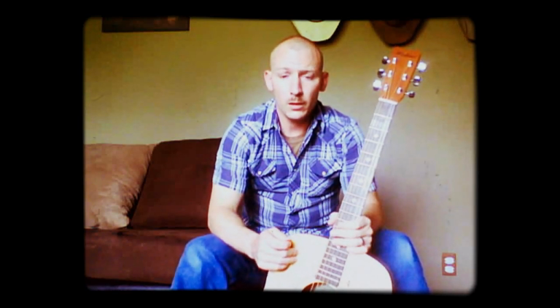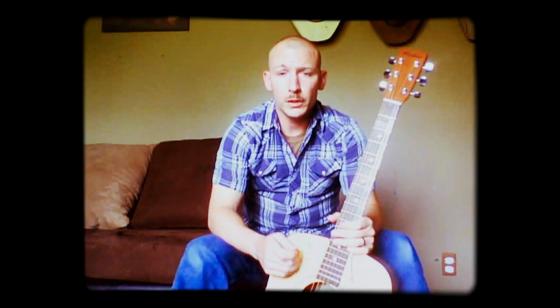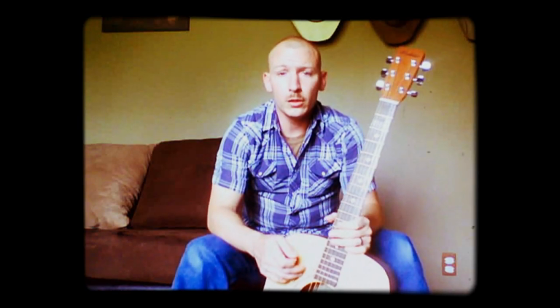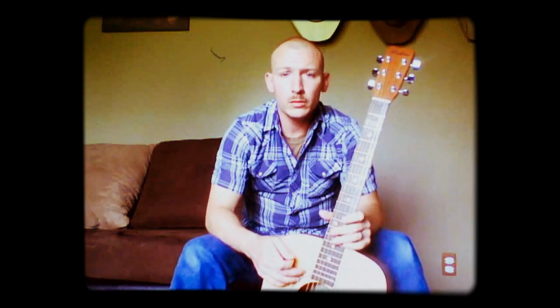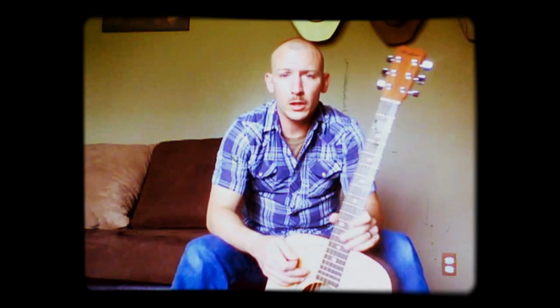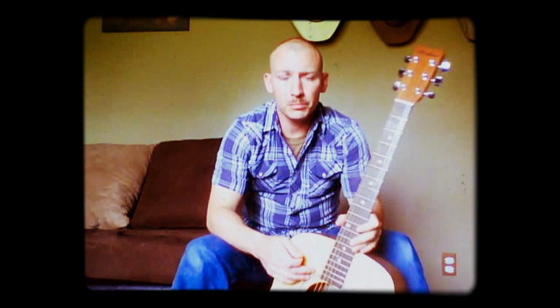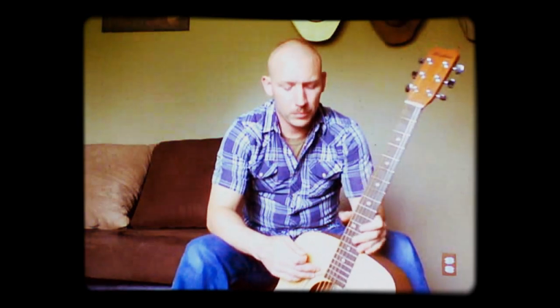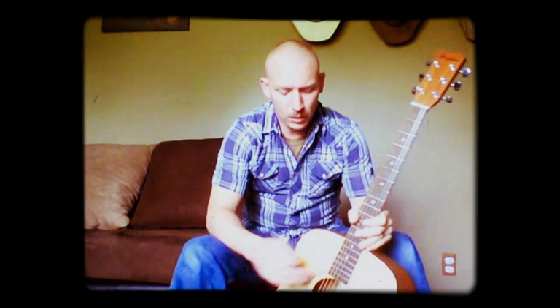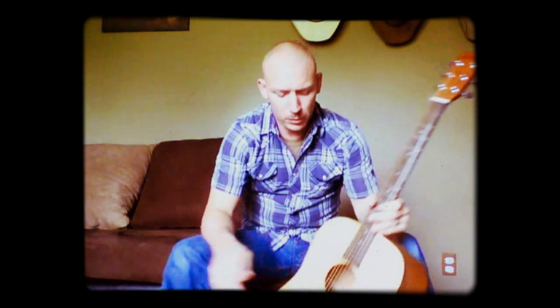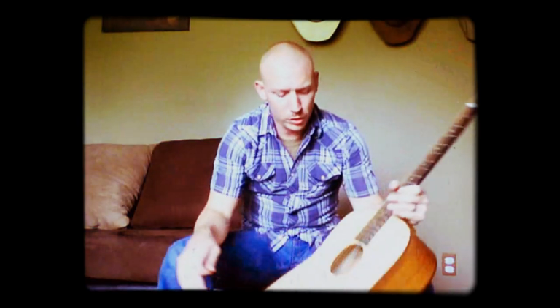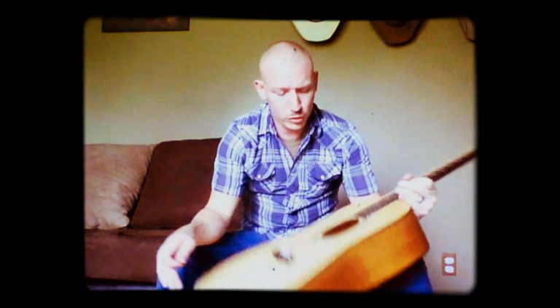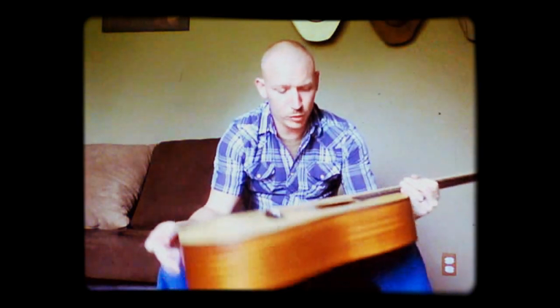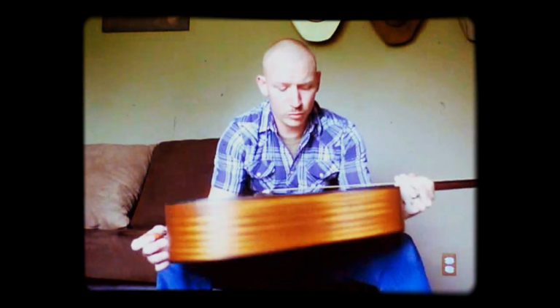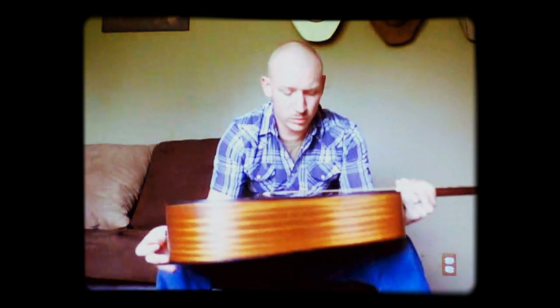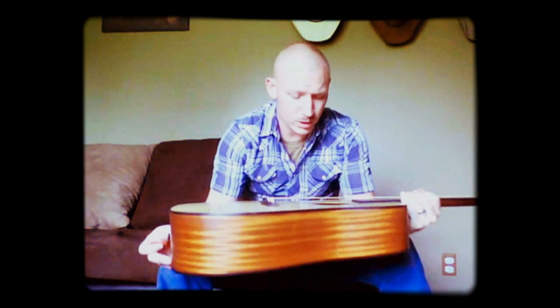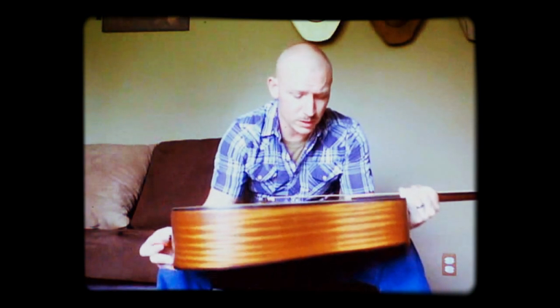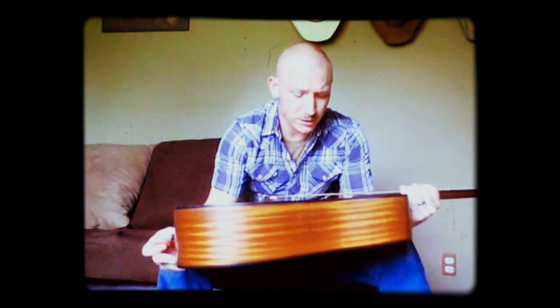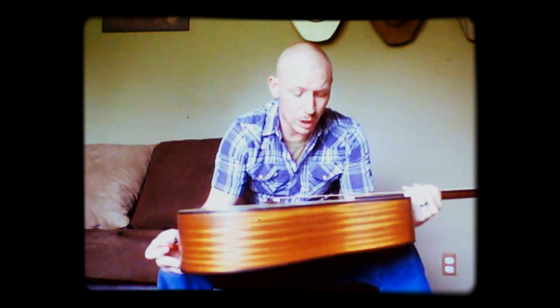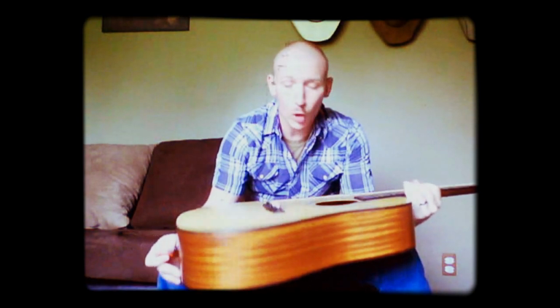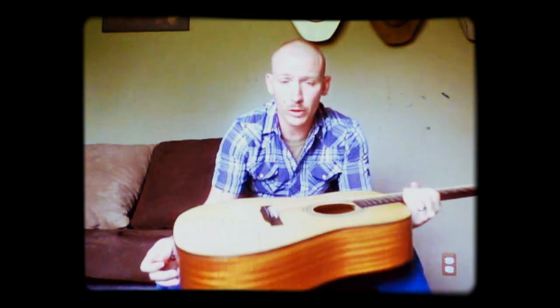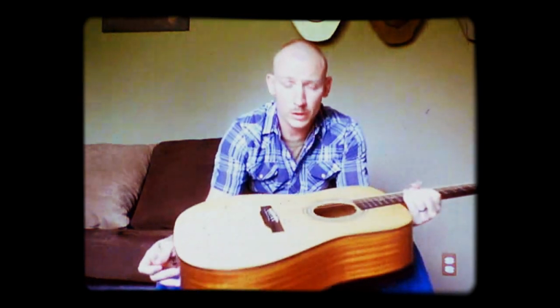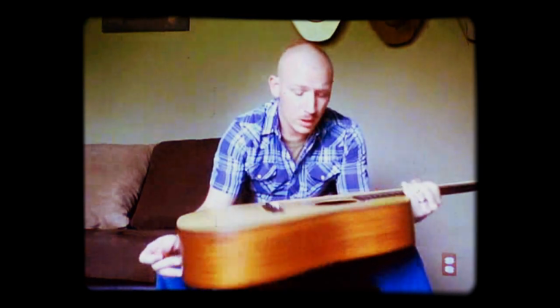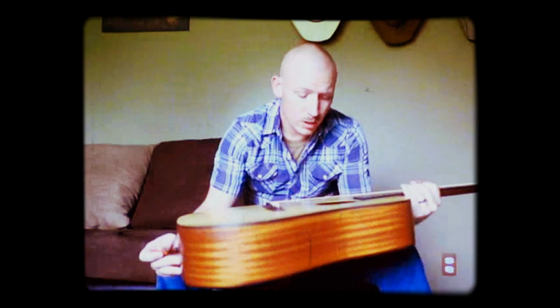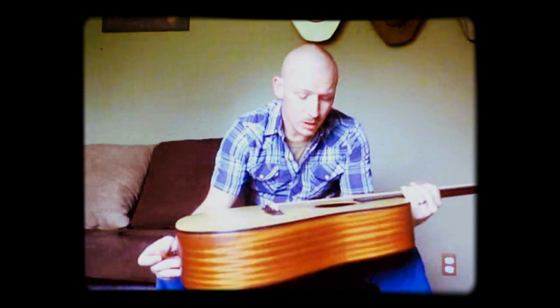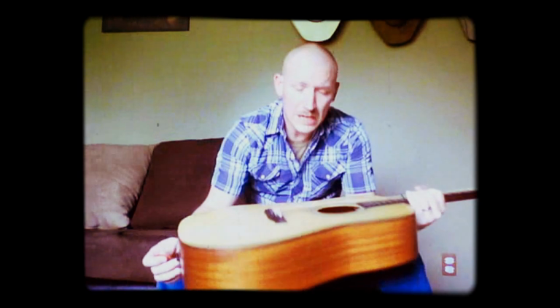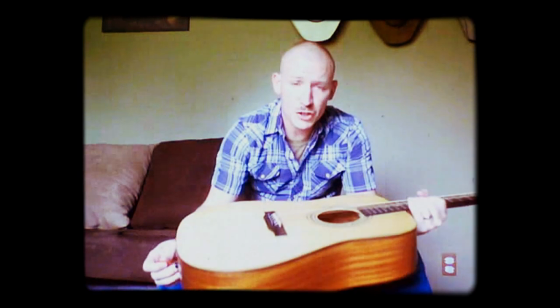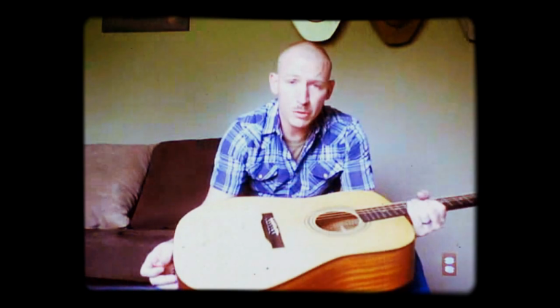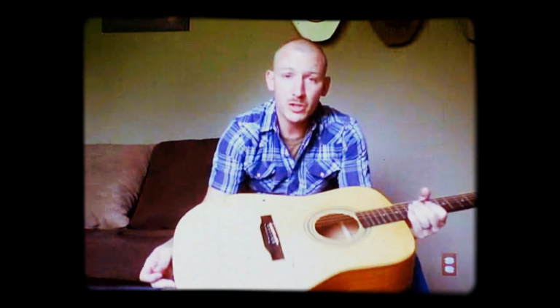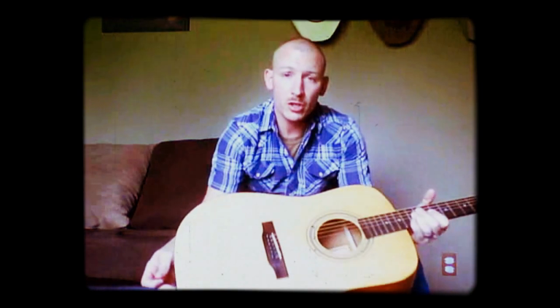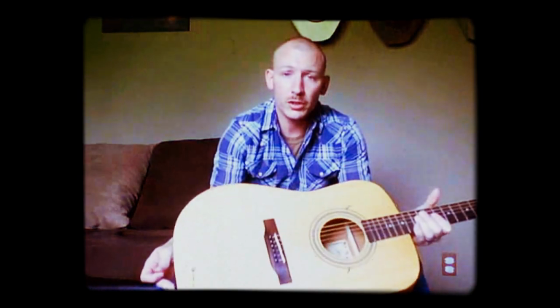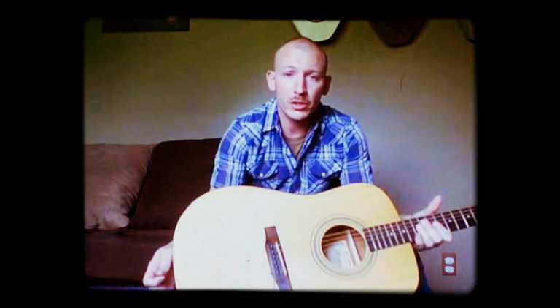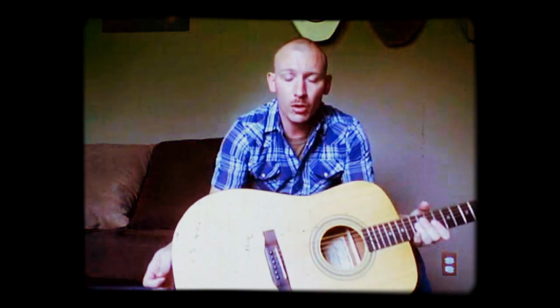Hello. I'm here to show you this Hohner HW600 guitar.